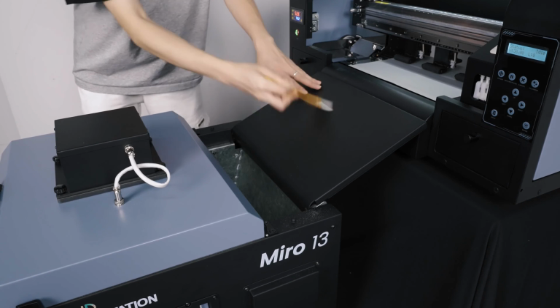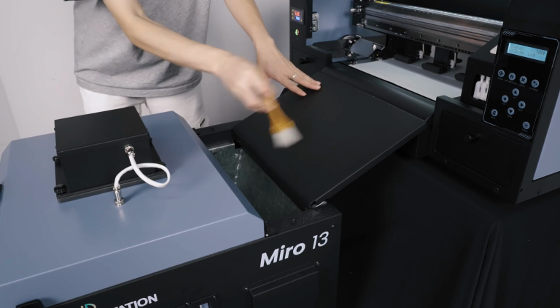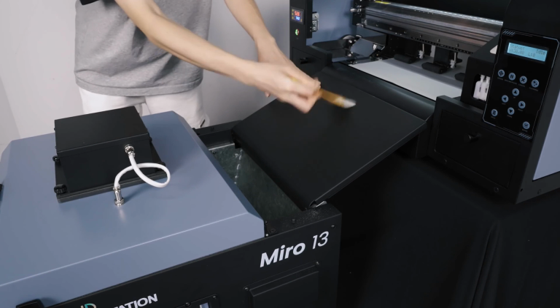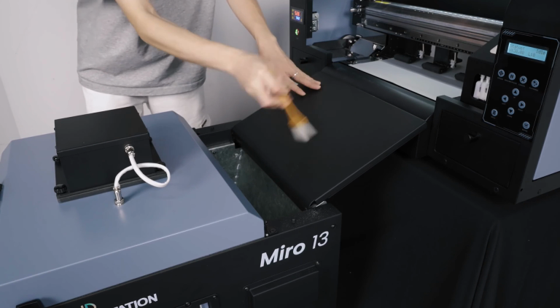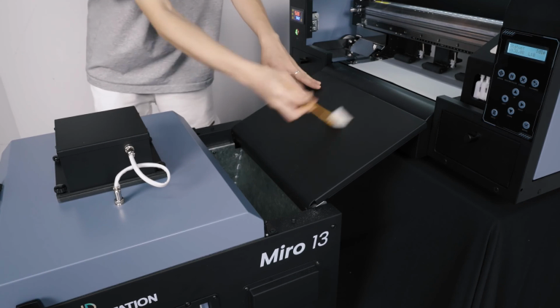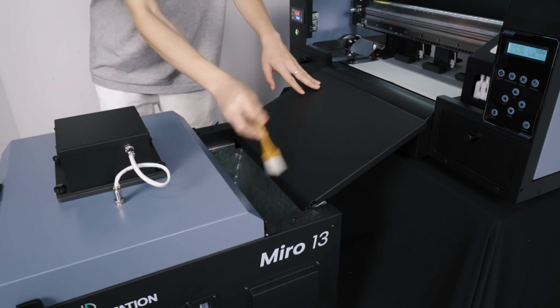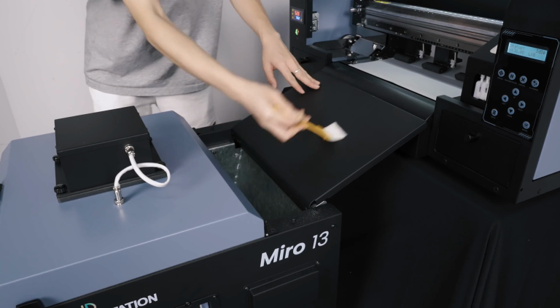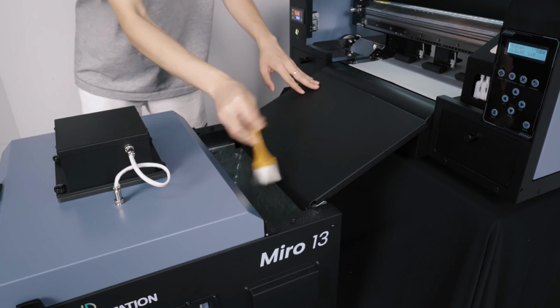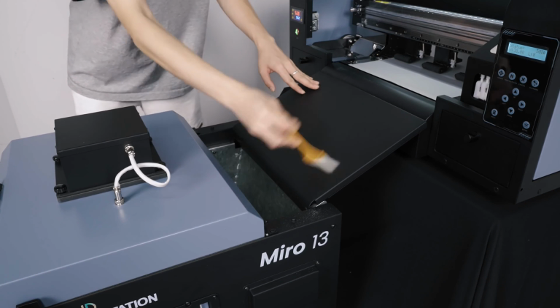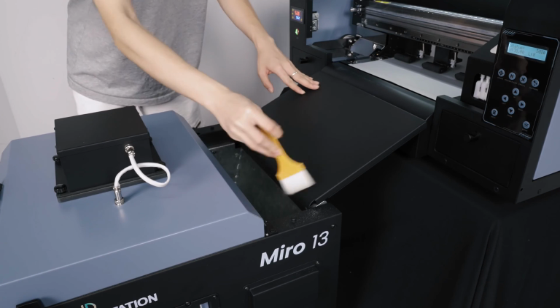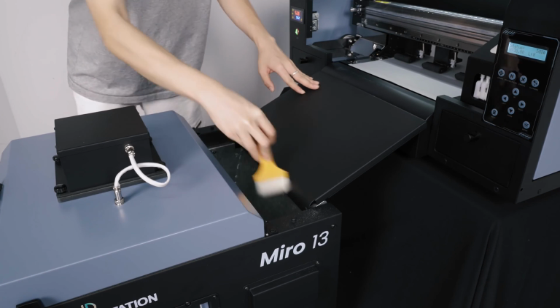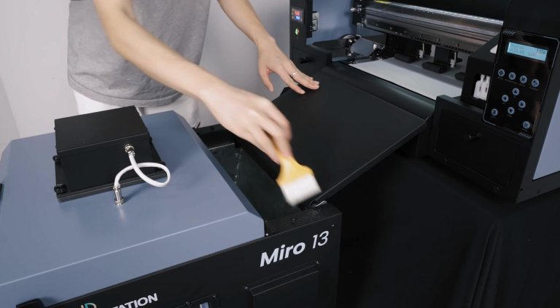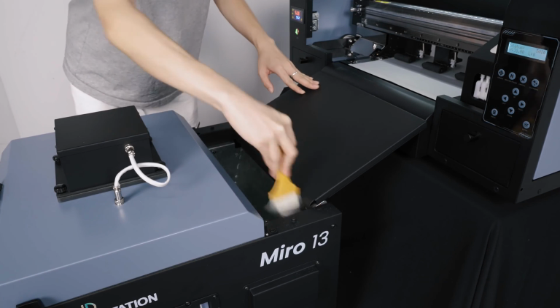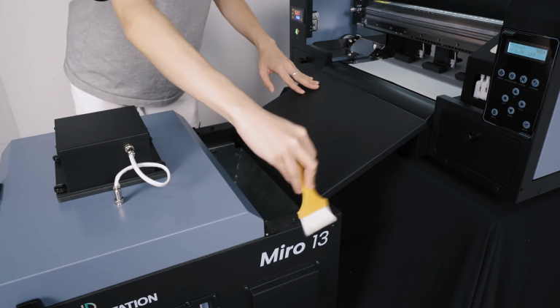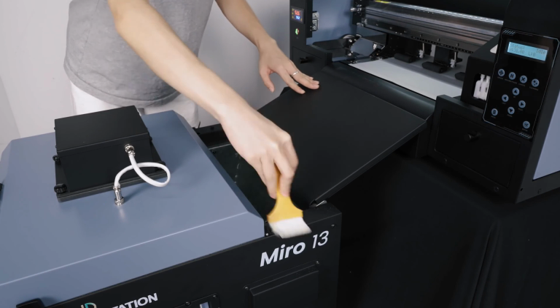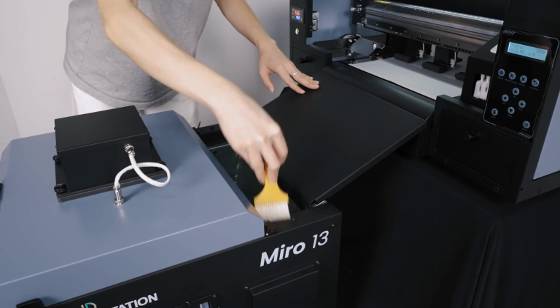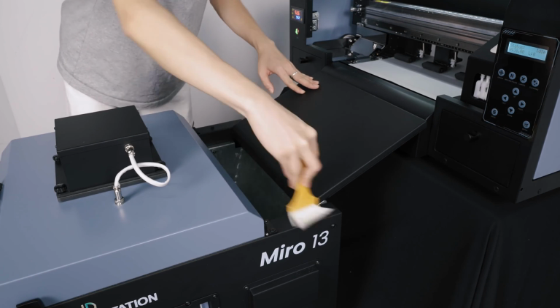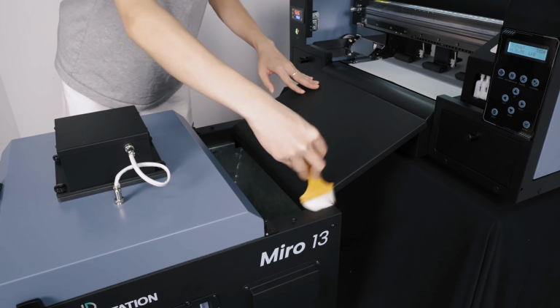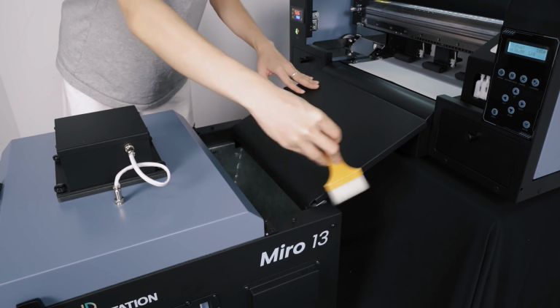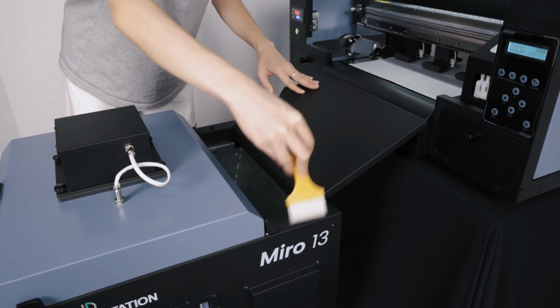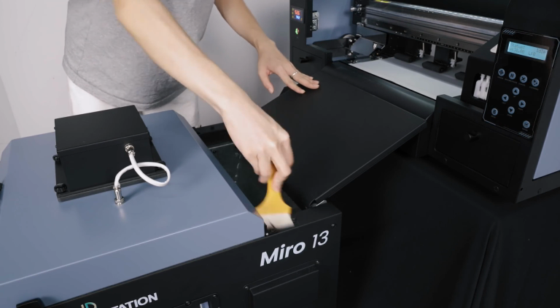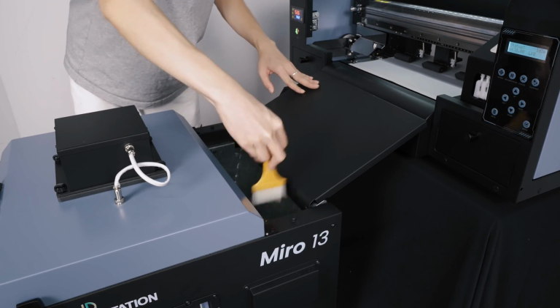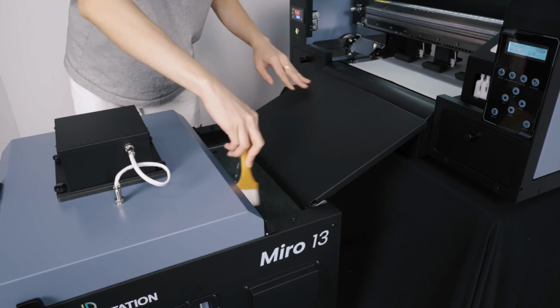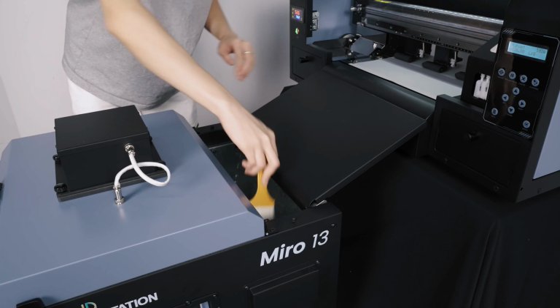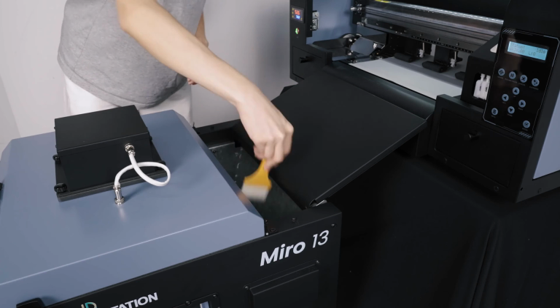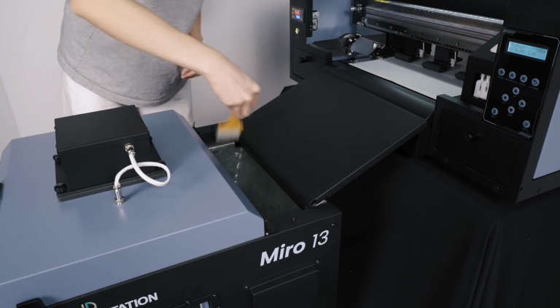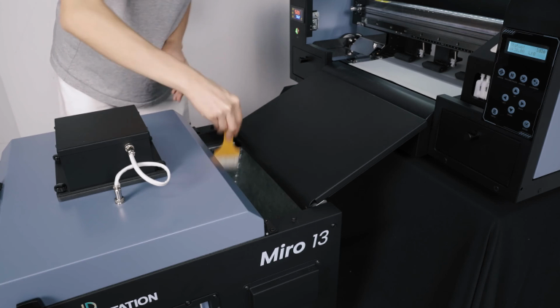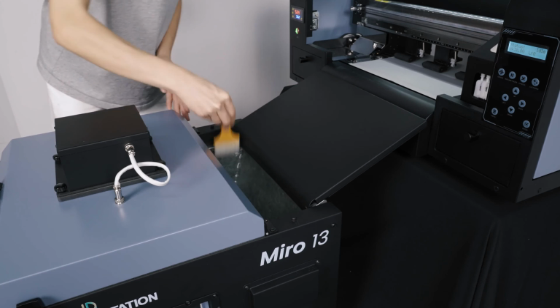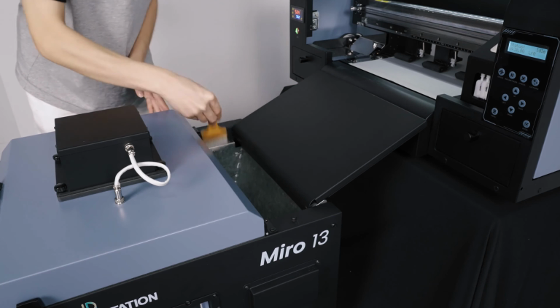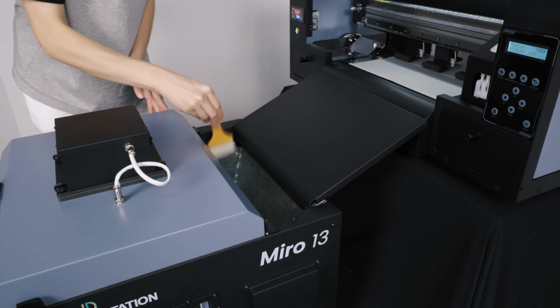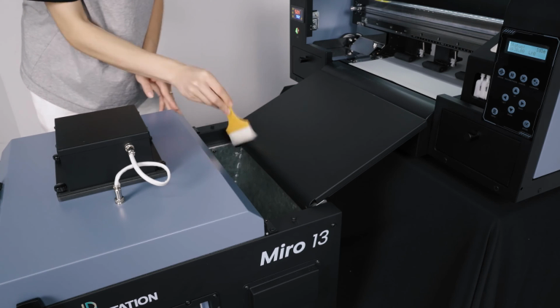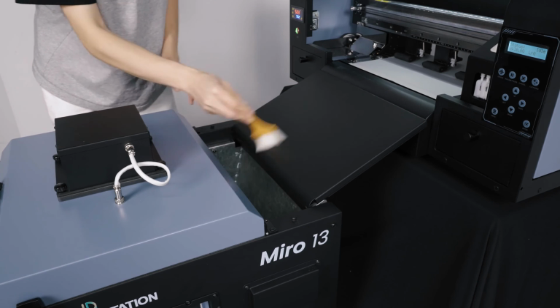Next, grab the included brush and wipe down any dust, debris, or powder that has been left on the machine.